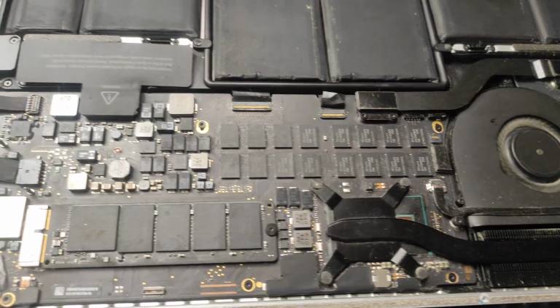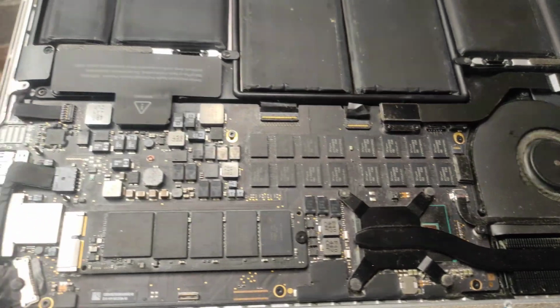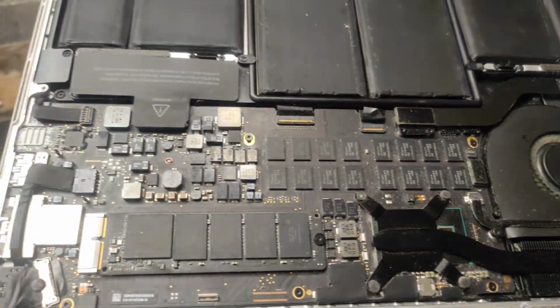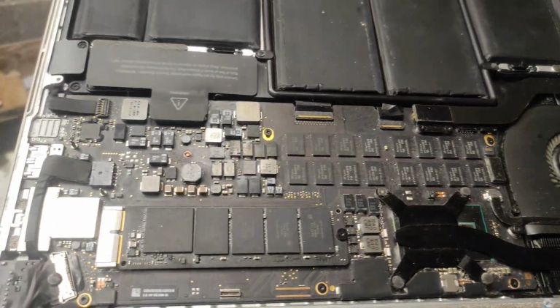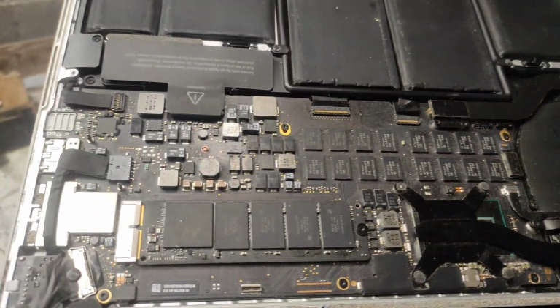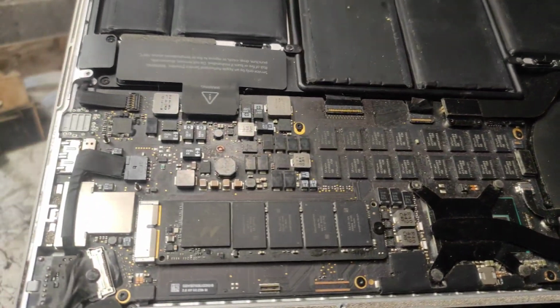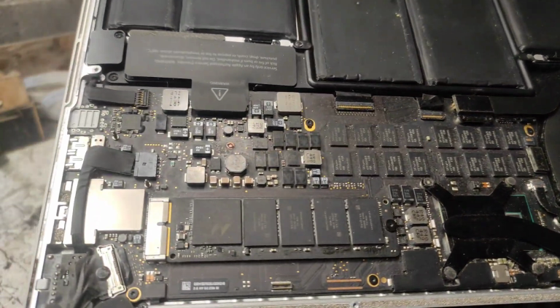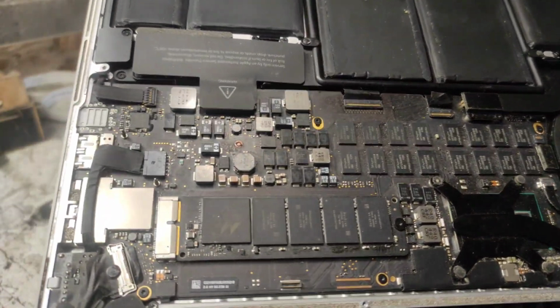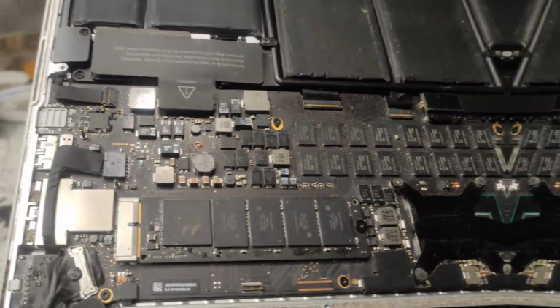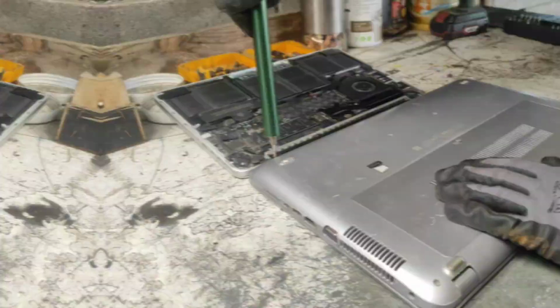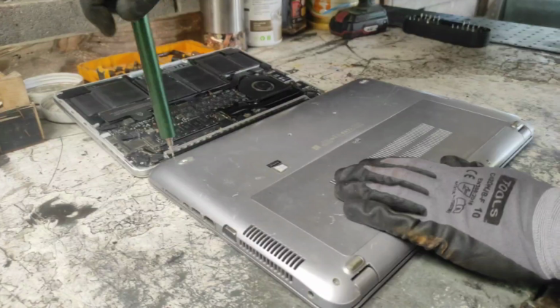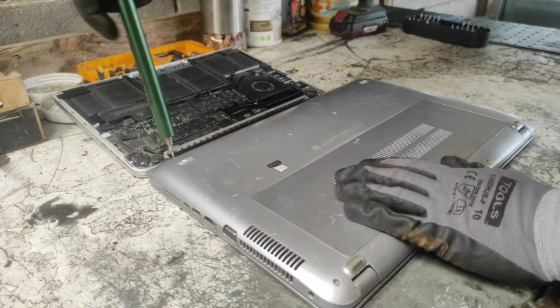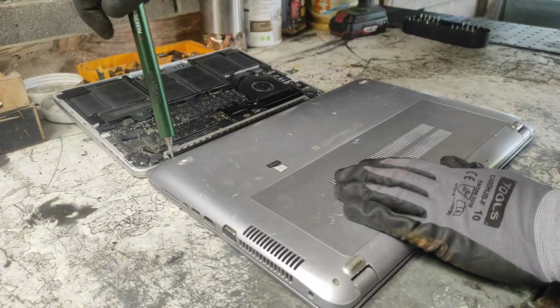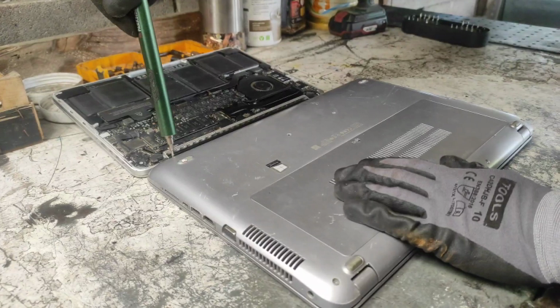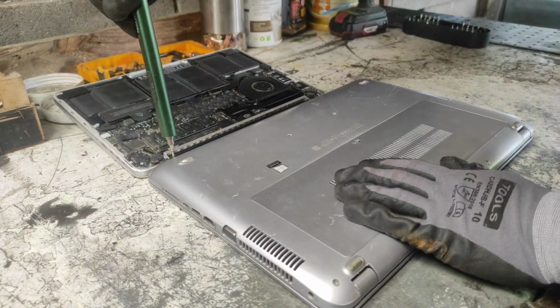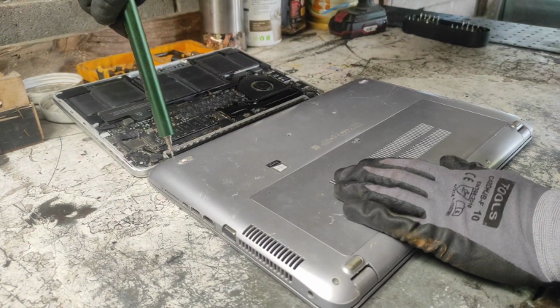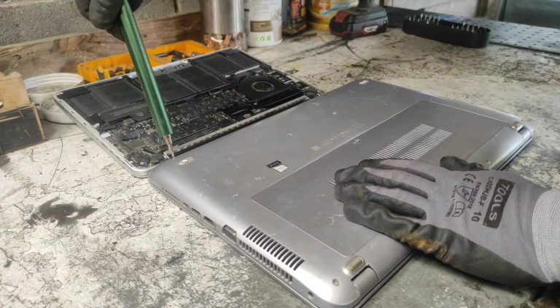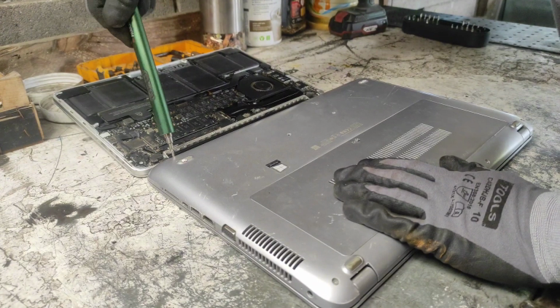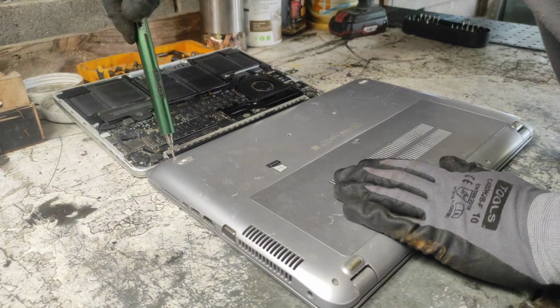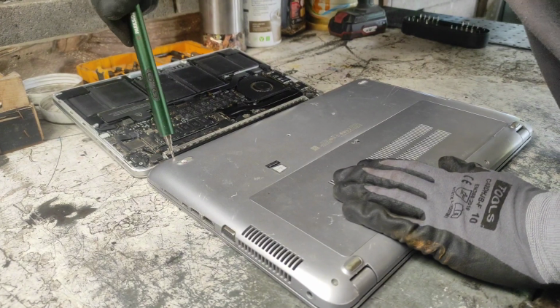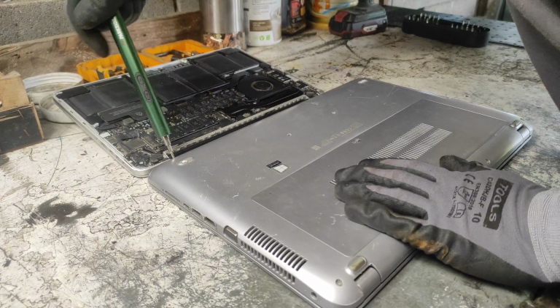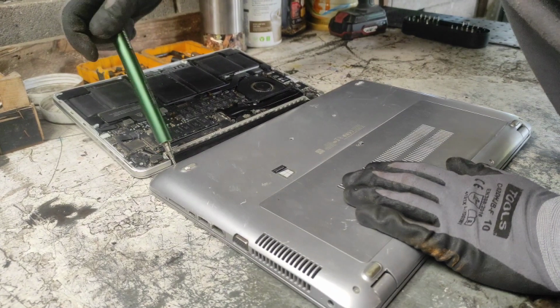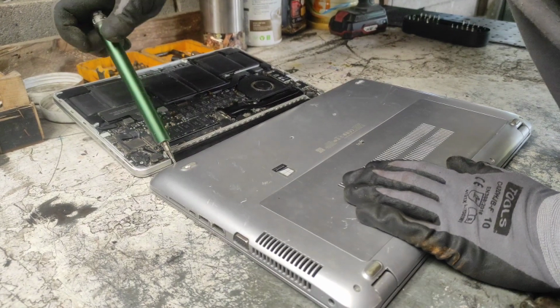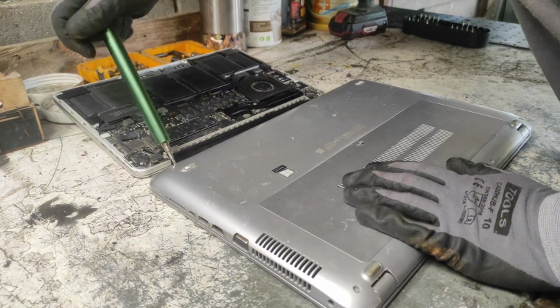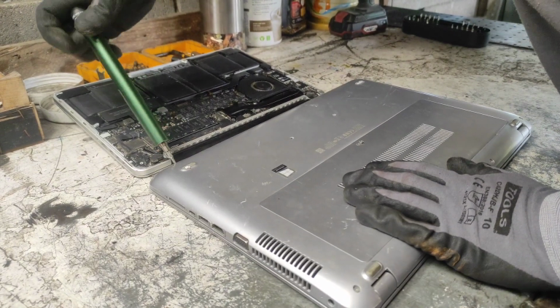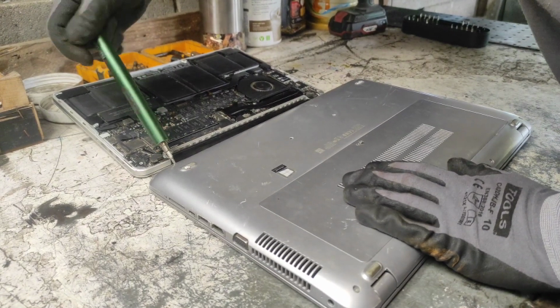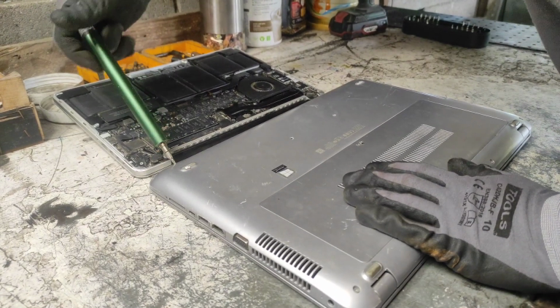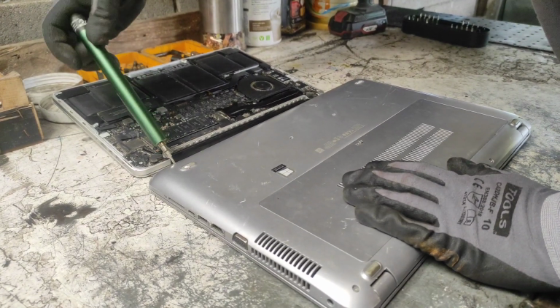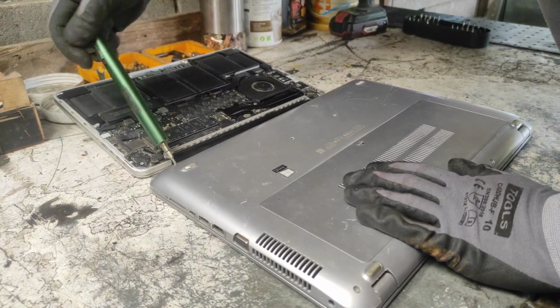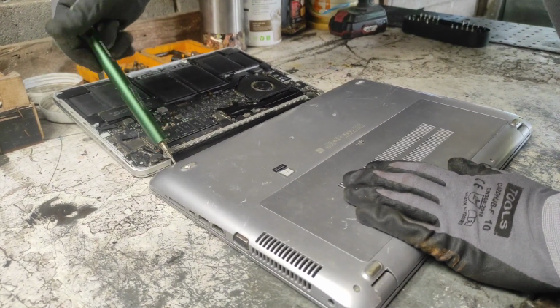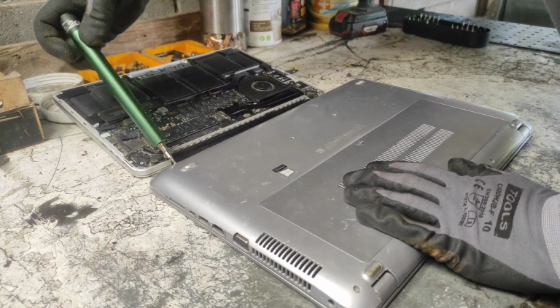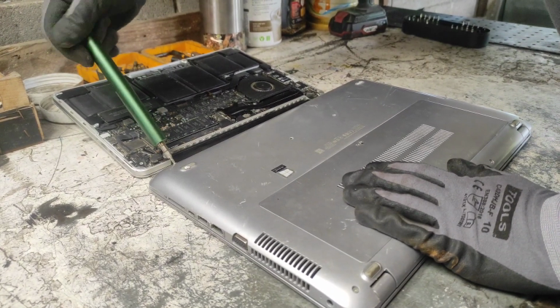Next model we will cut open is a Hewlett Packard. Let's see what we will find under the hood of these laptops.